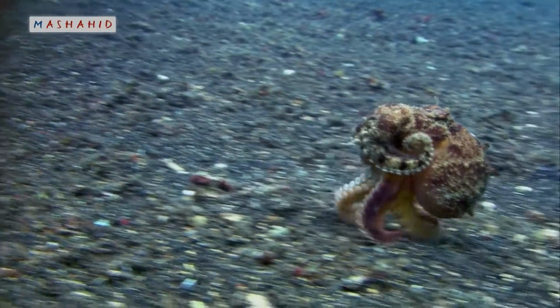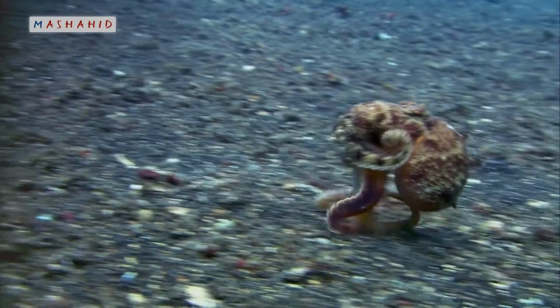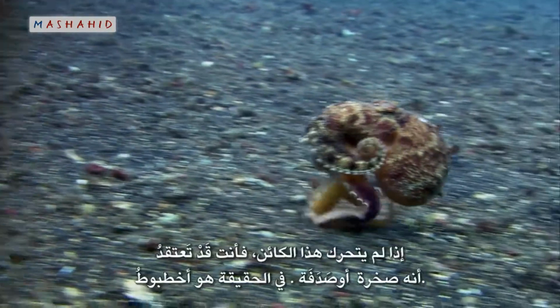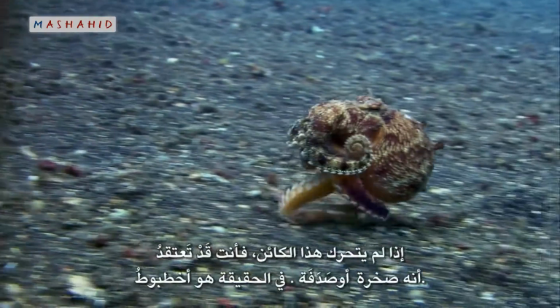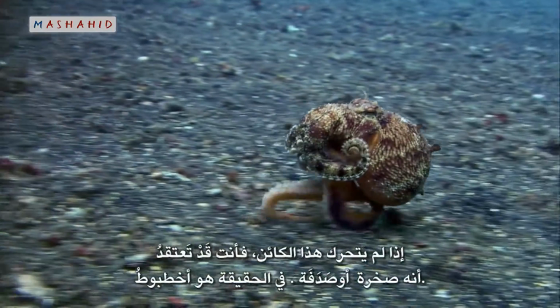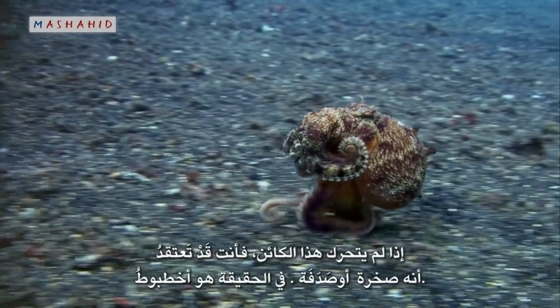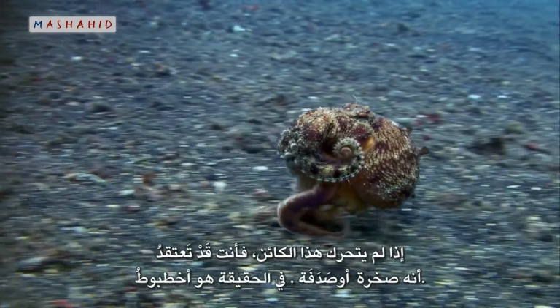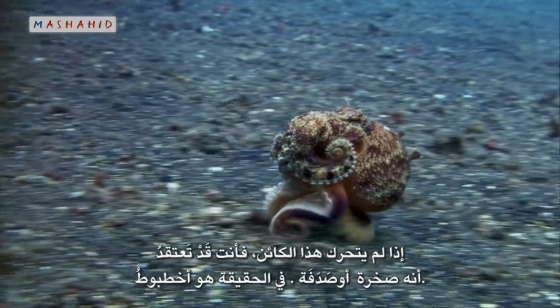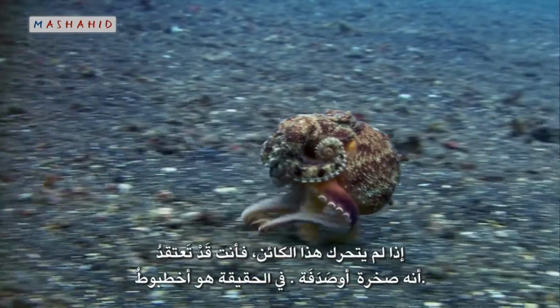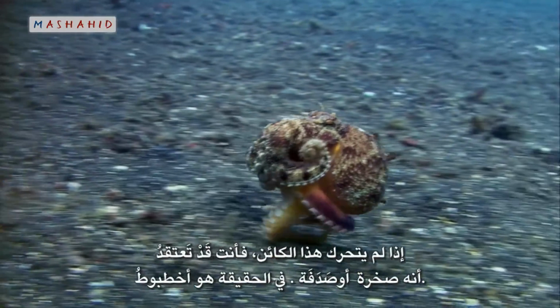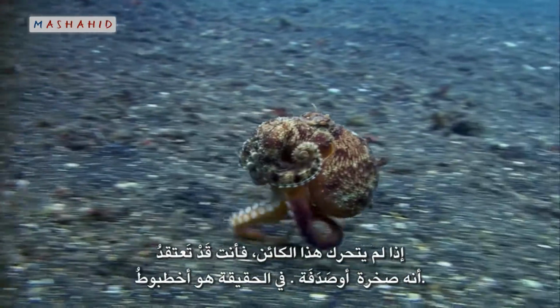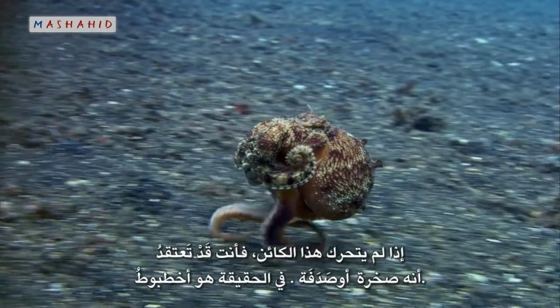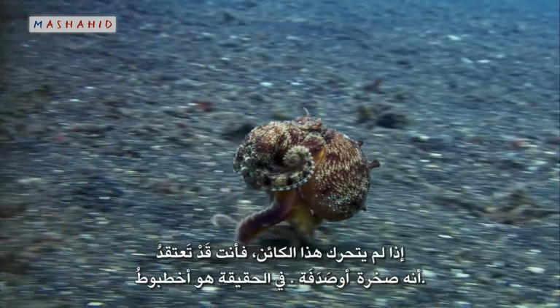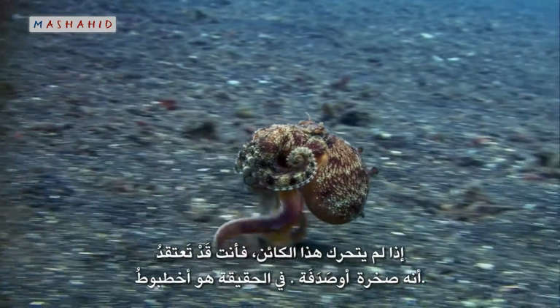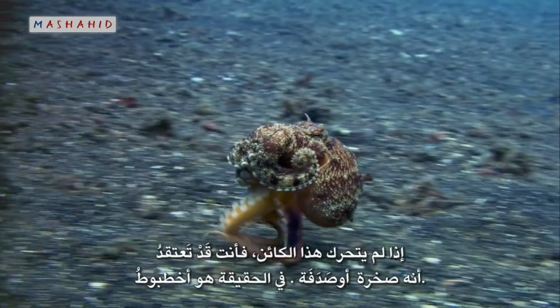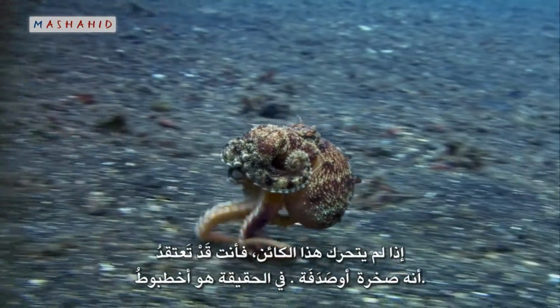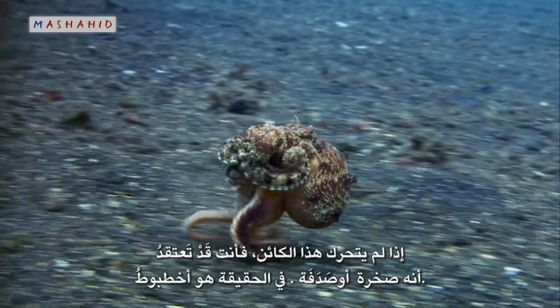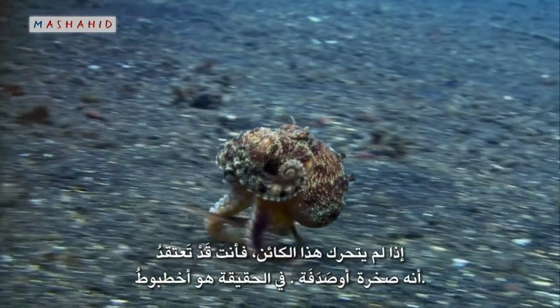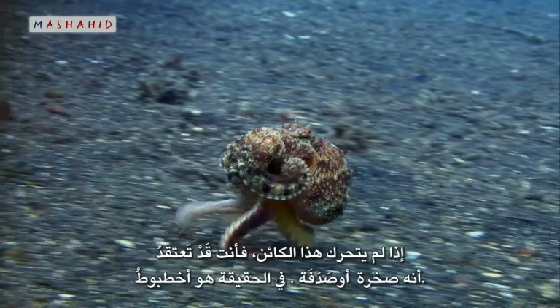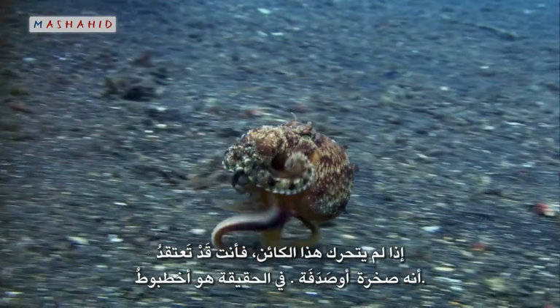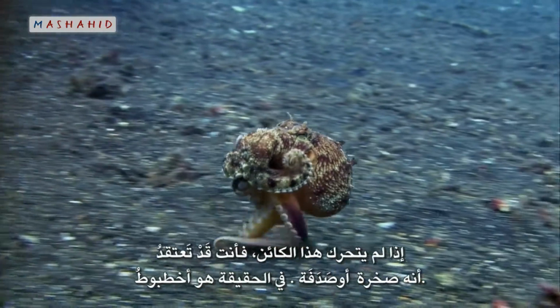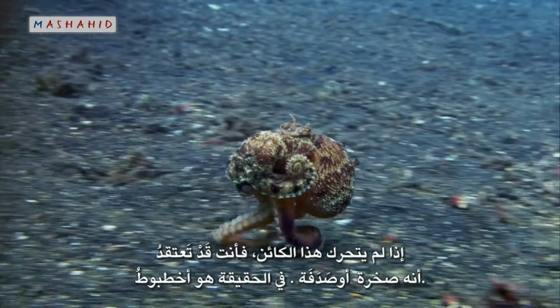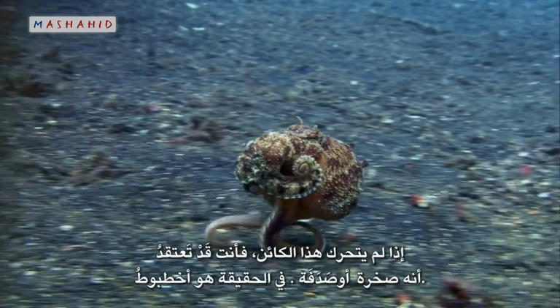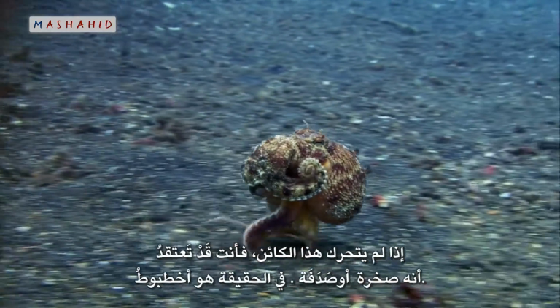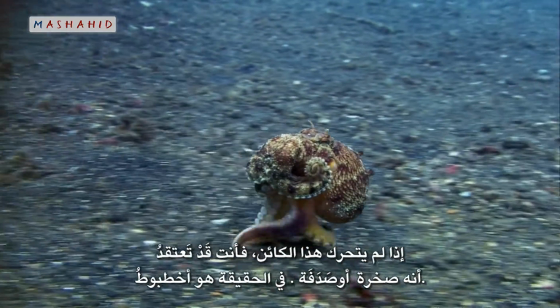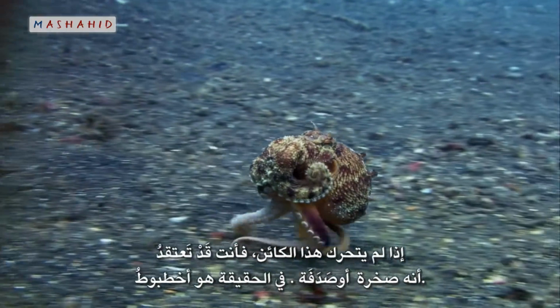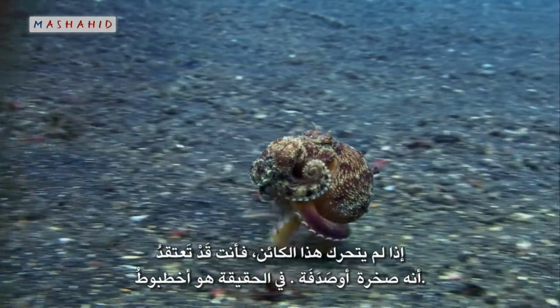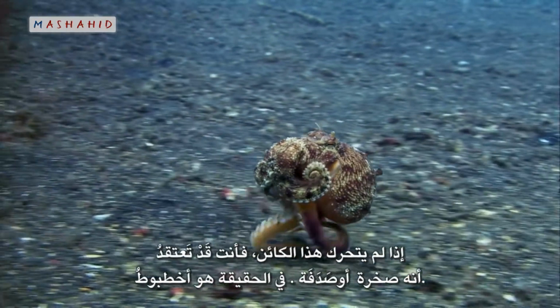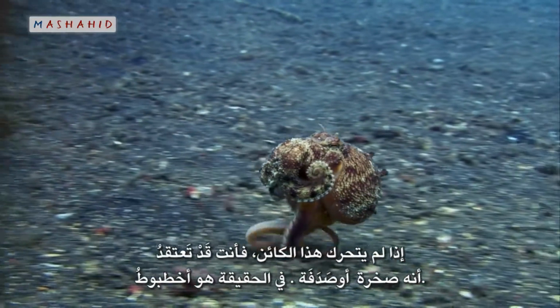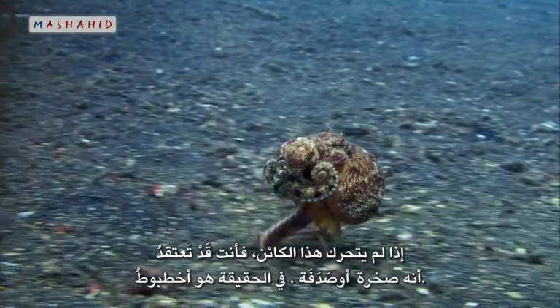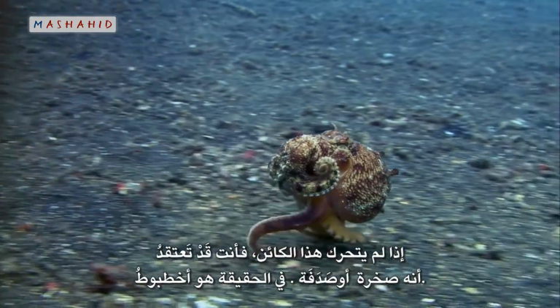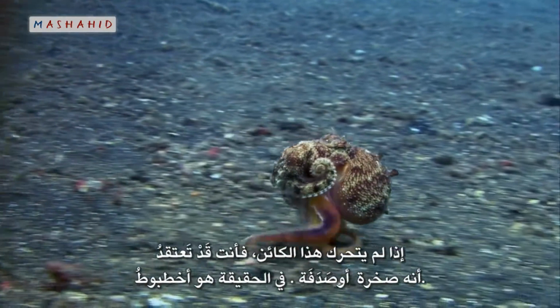If this wasn't moving, you might think it was a shell or a rock. In fact, it's an octopus.